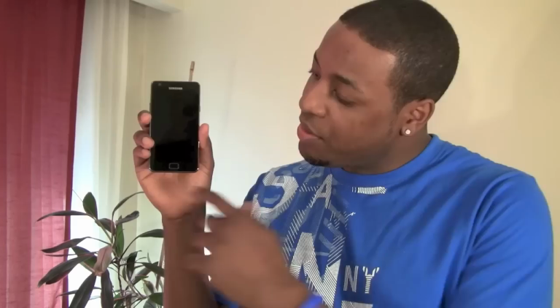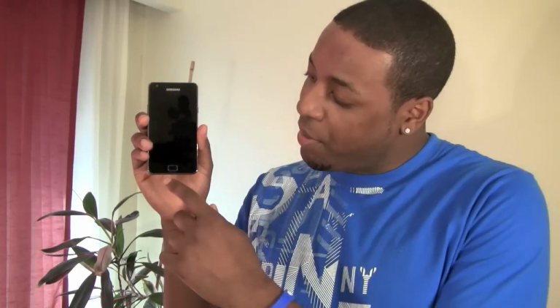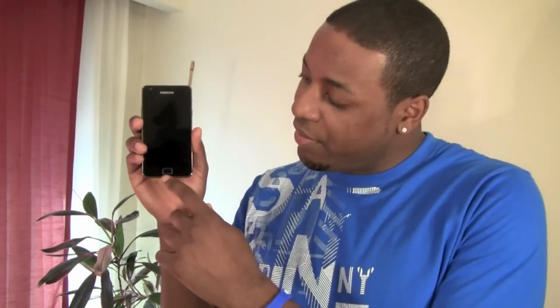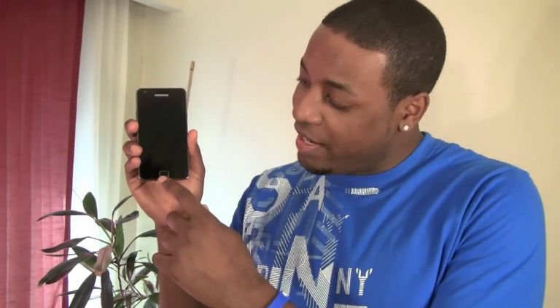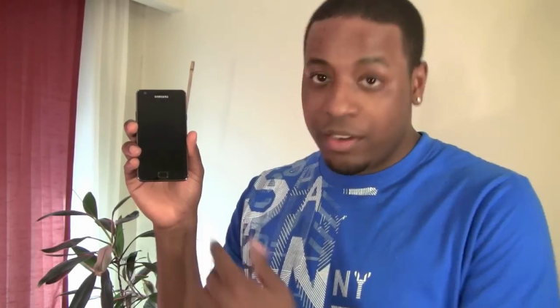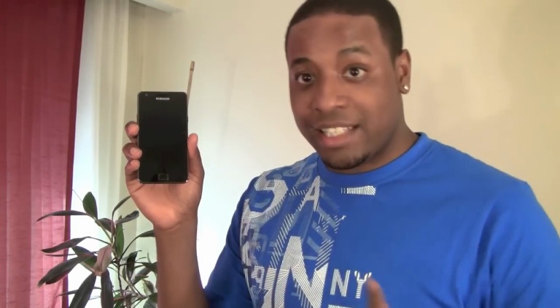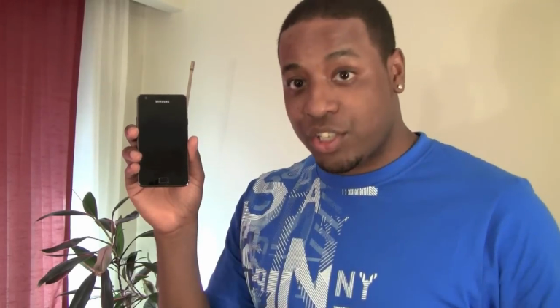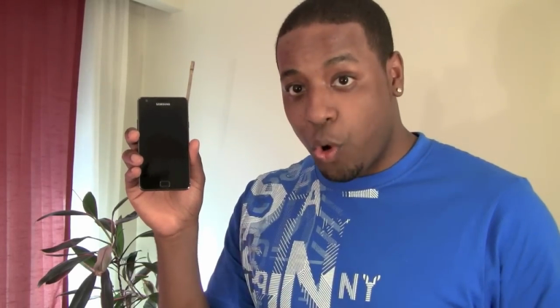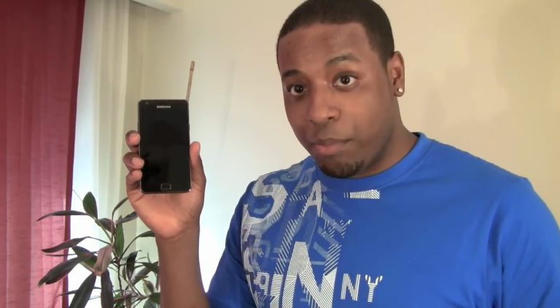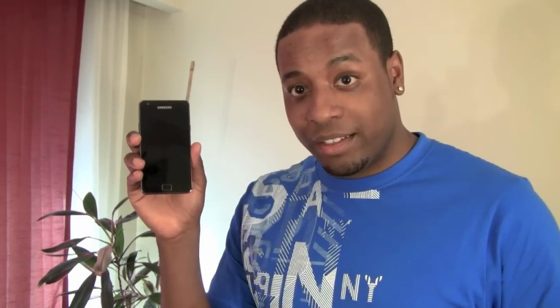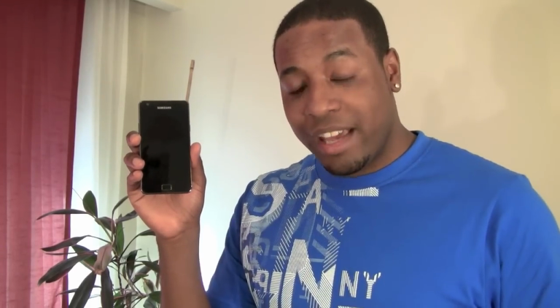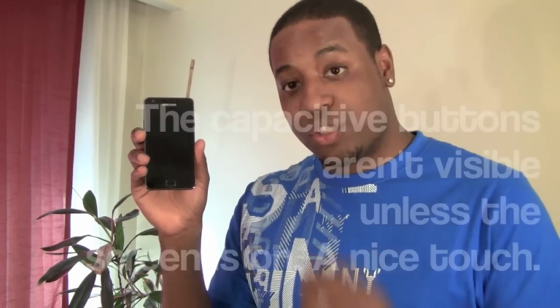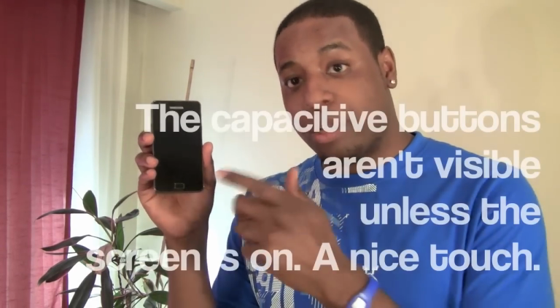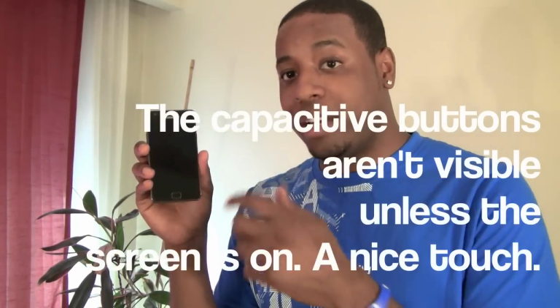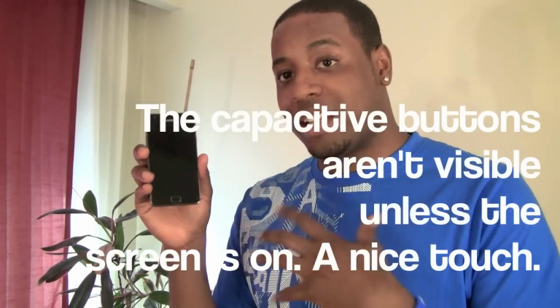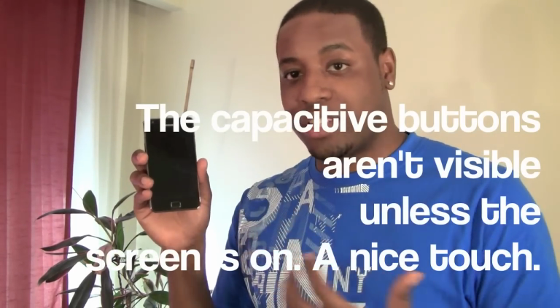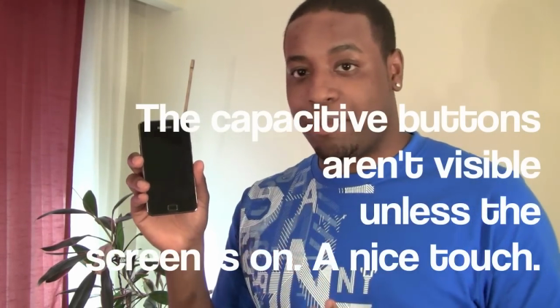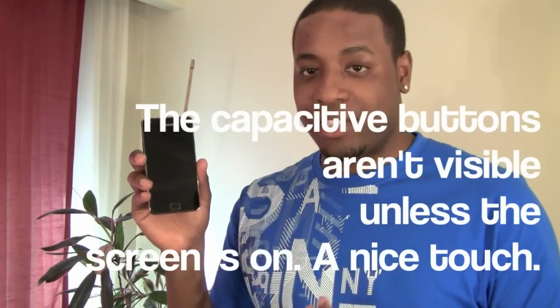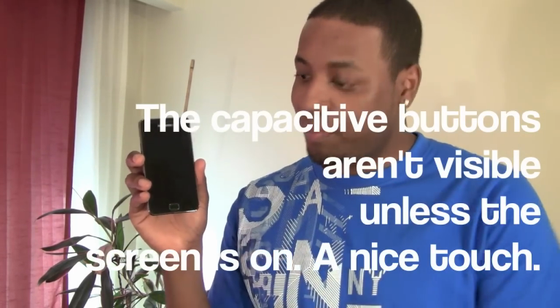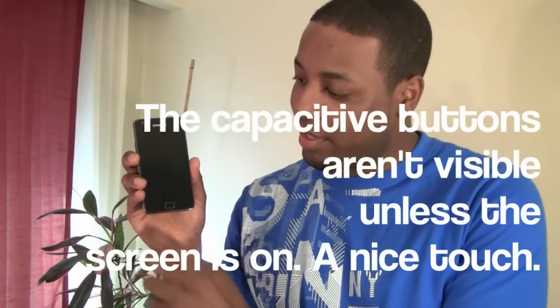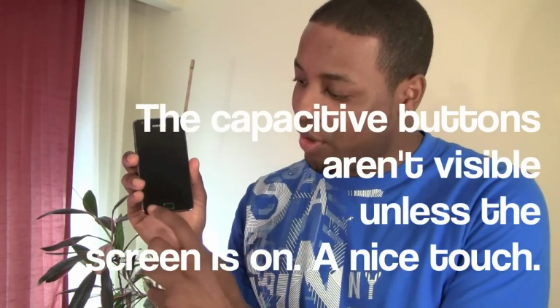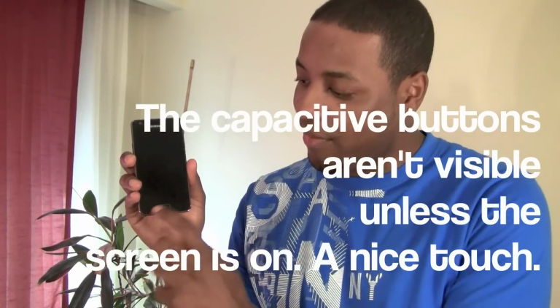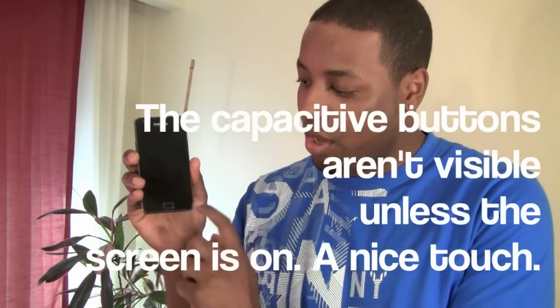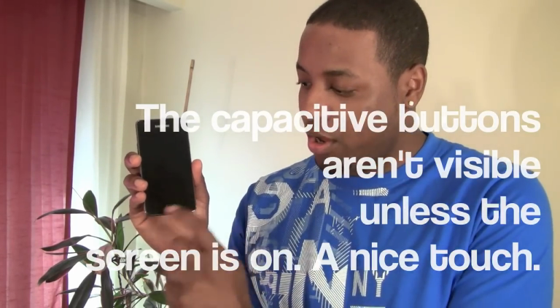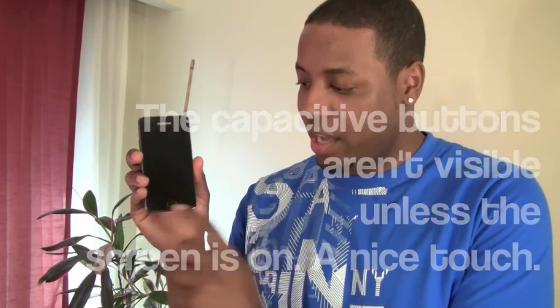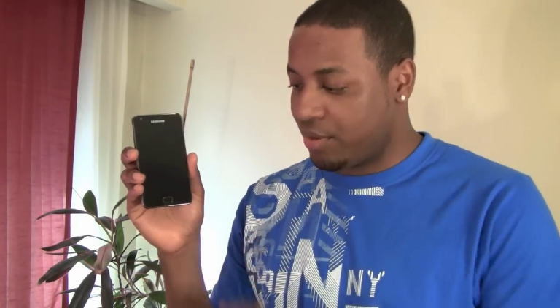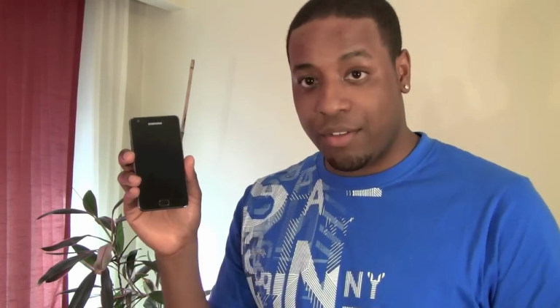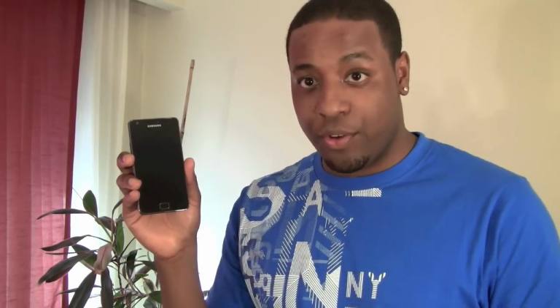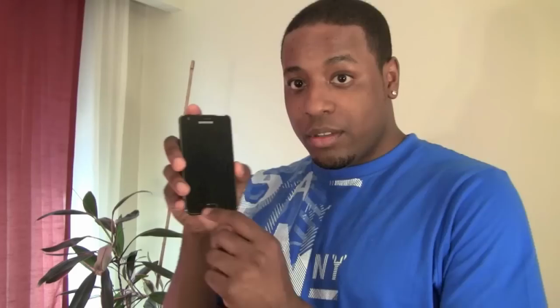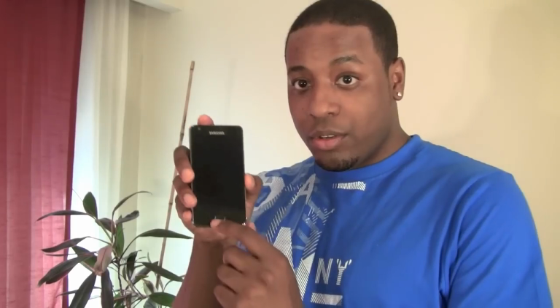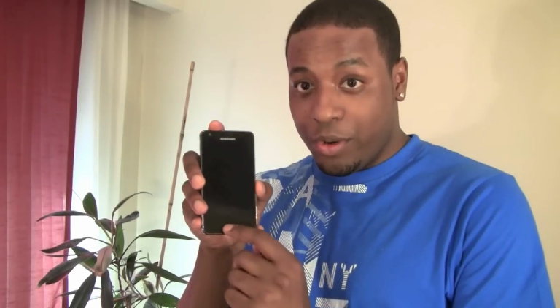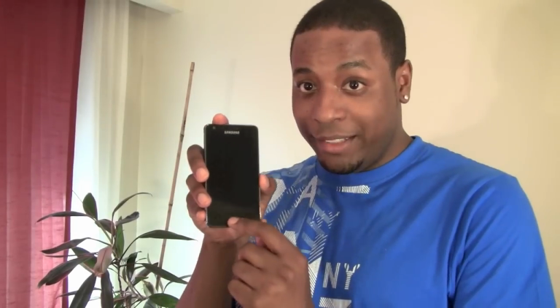Power button on the right side of the phone, volume rockers on the left side. The button right here is actually the home button and it's a real button, on either side of the phone.